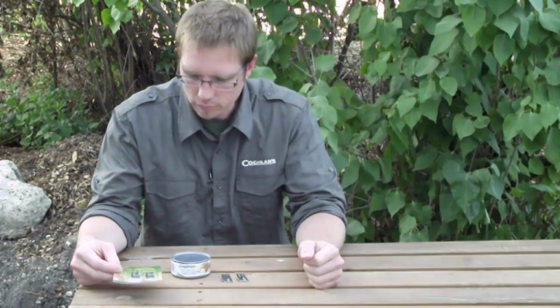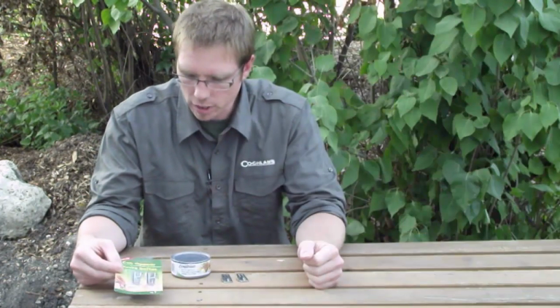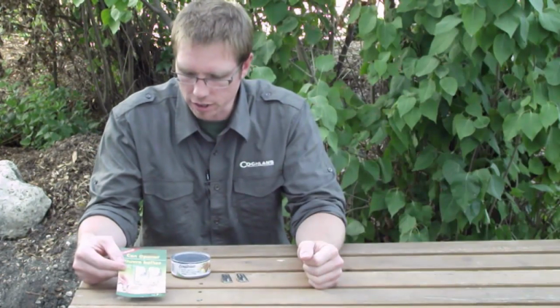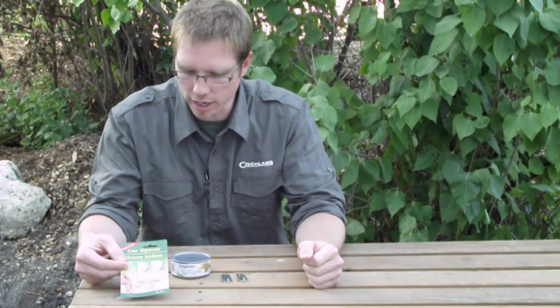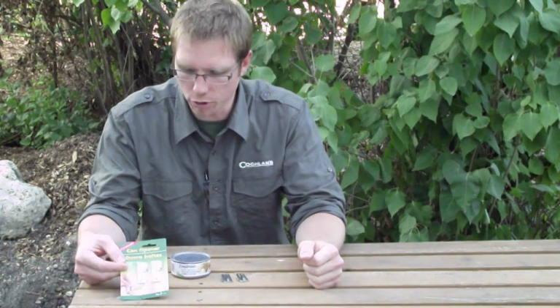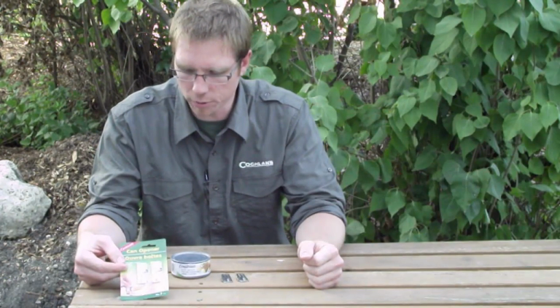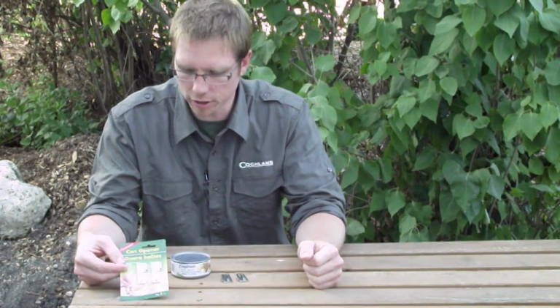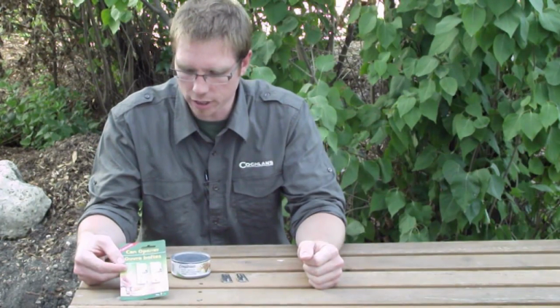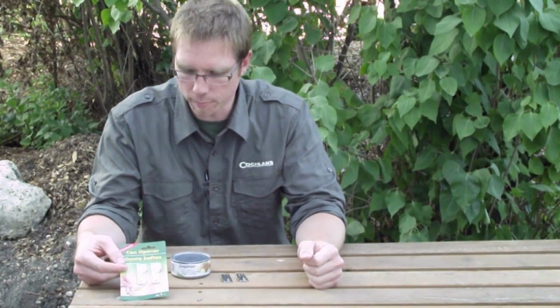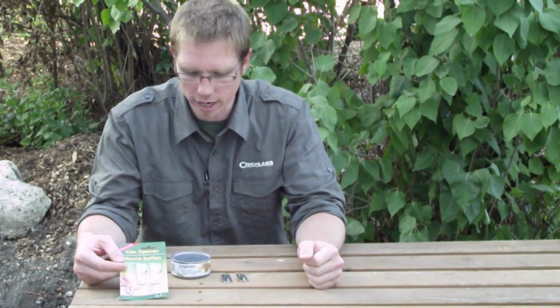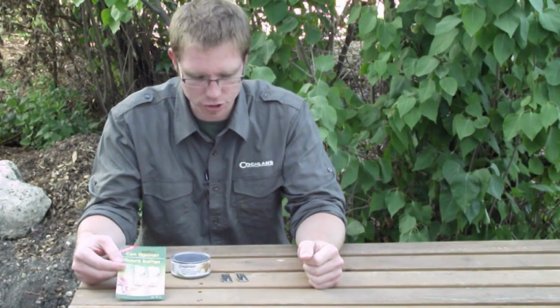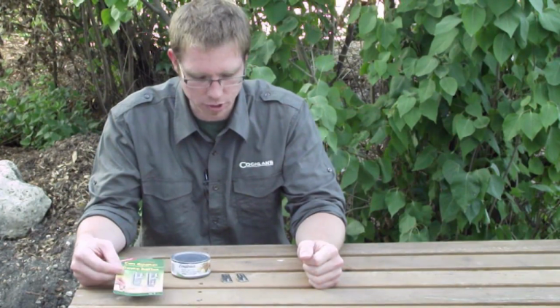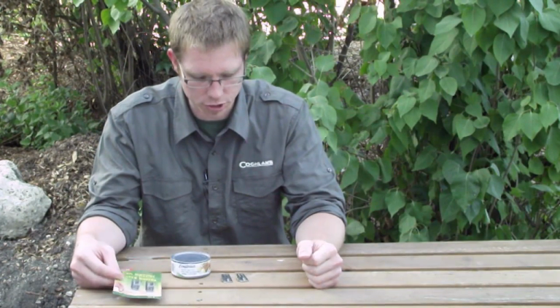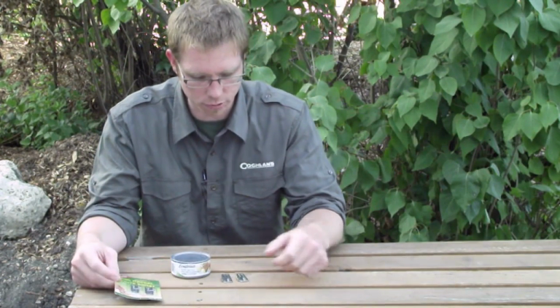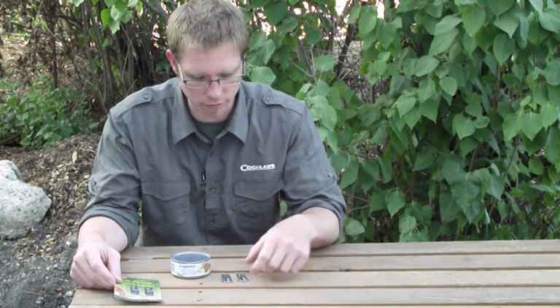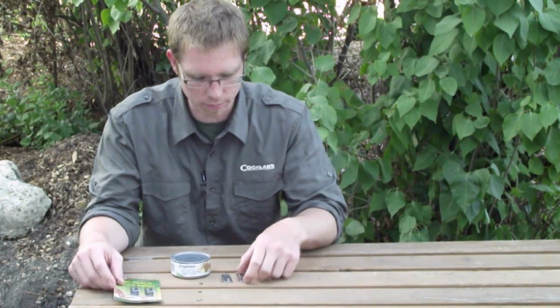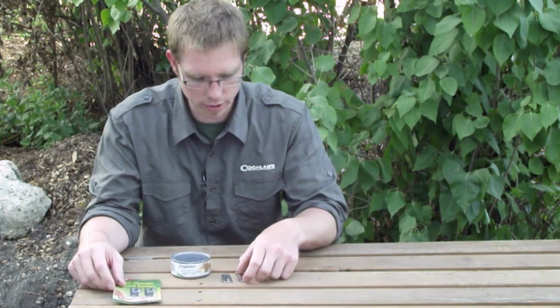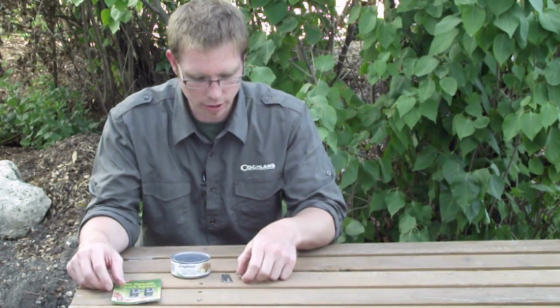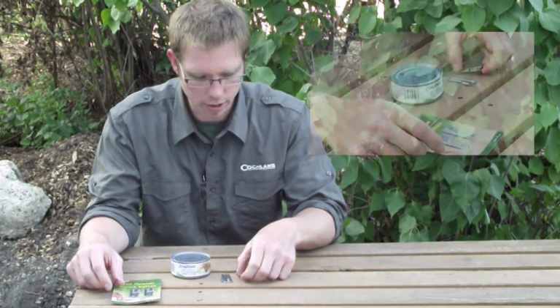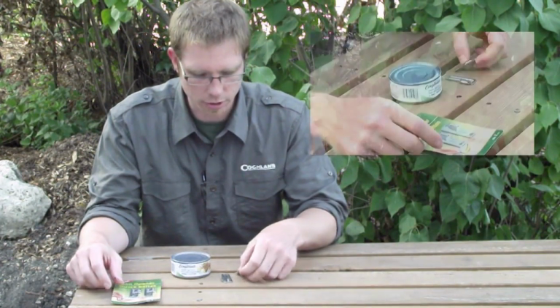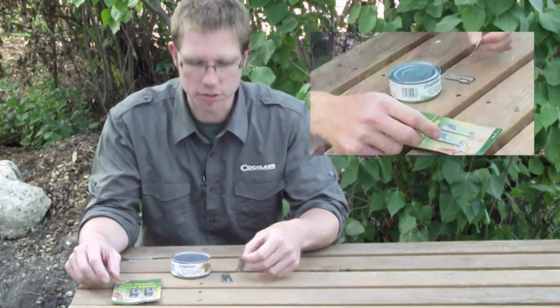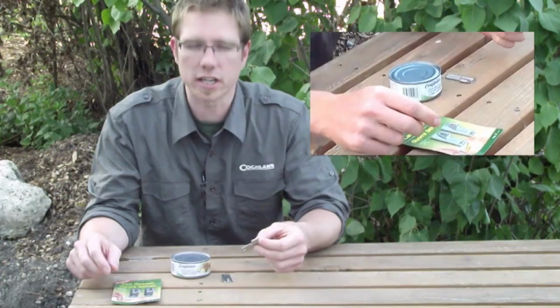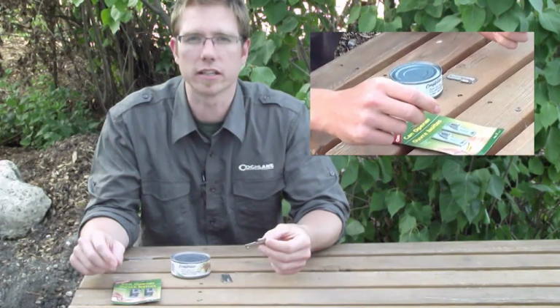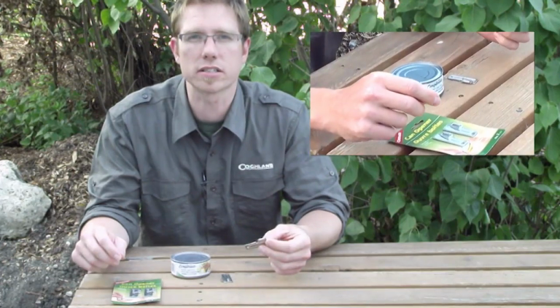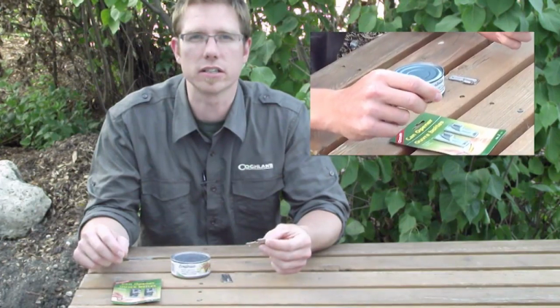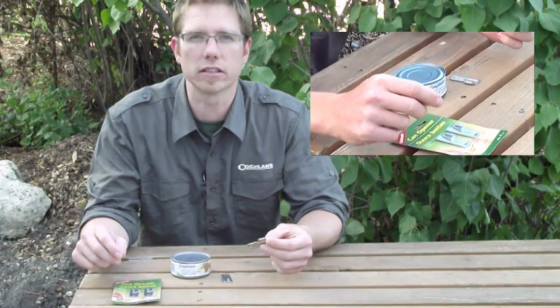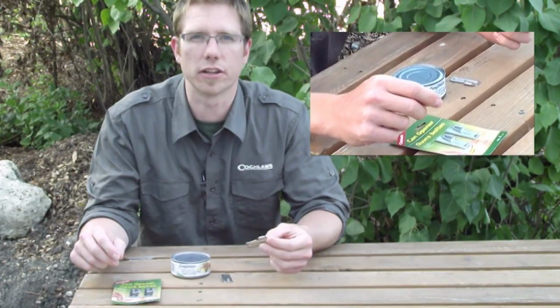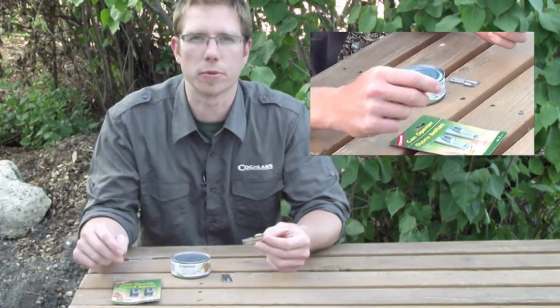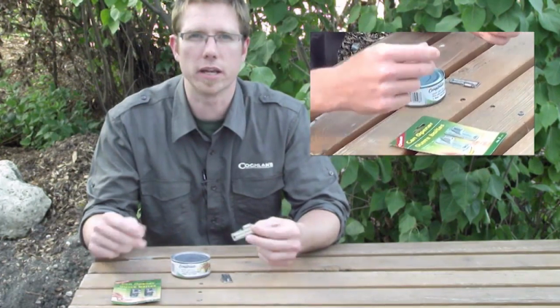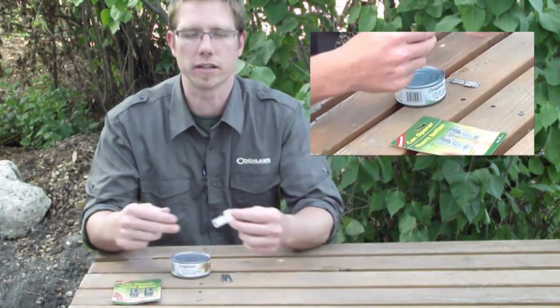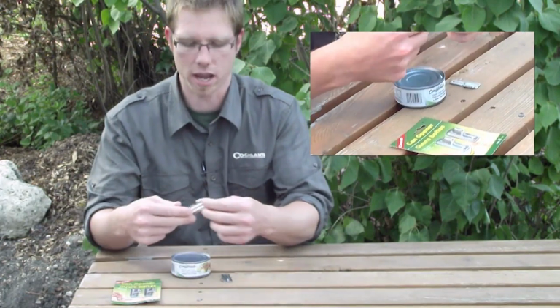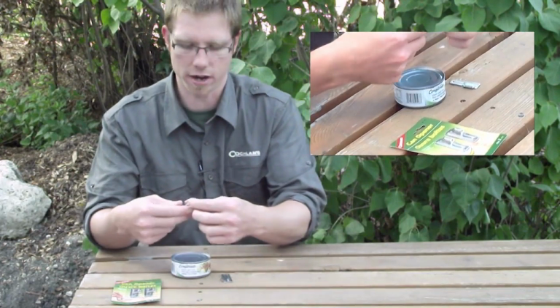In the can opener package you get two of them. They're stainless steel and they're made in Canada.